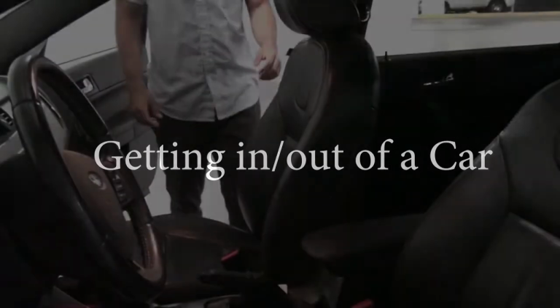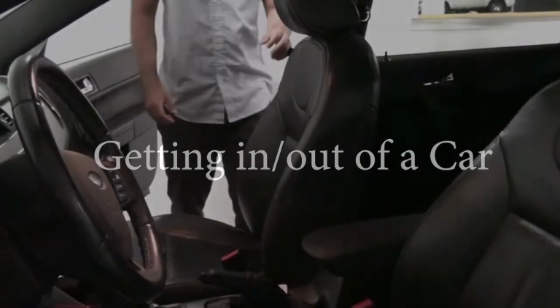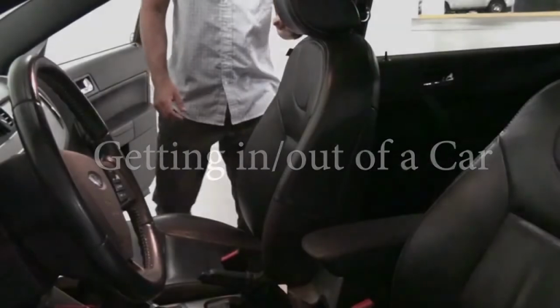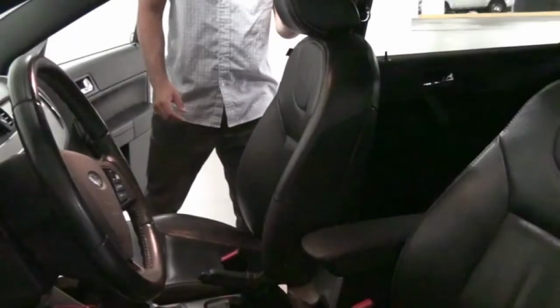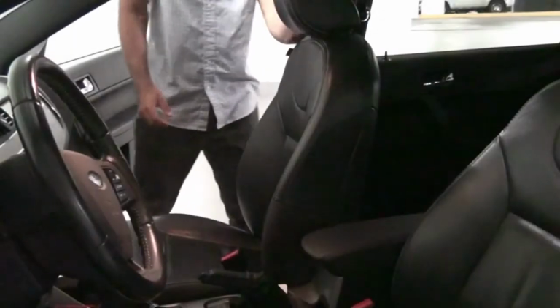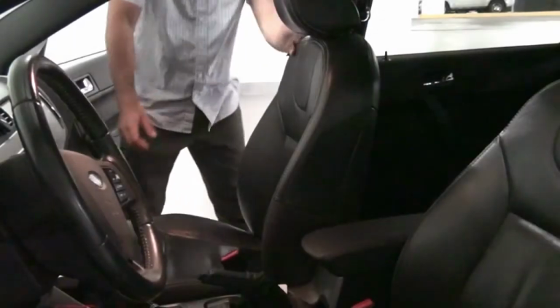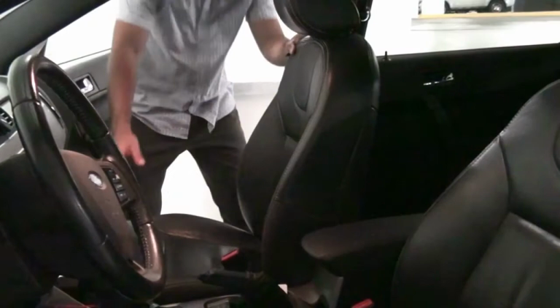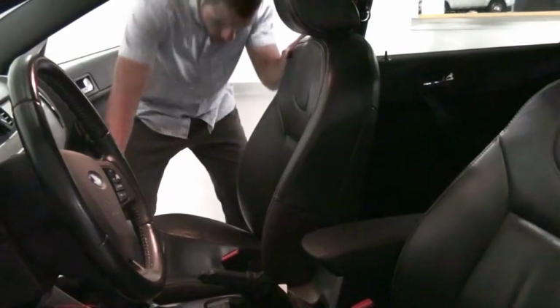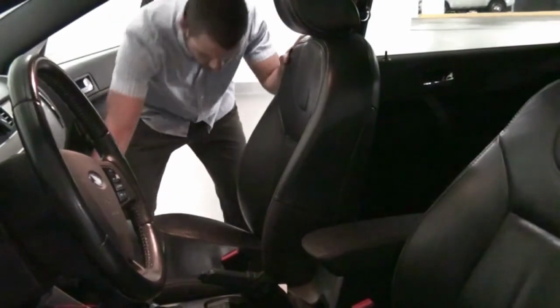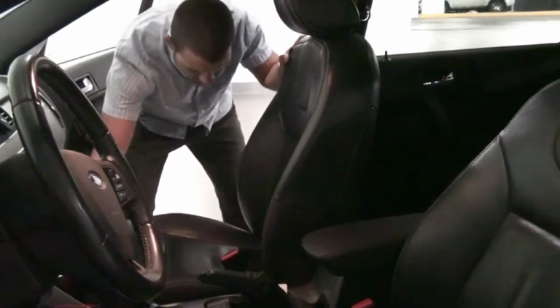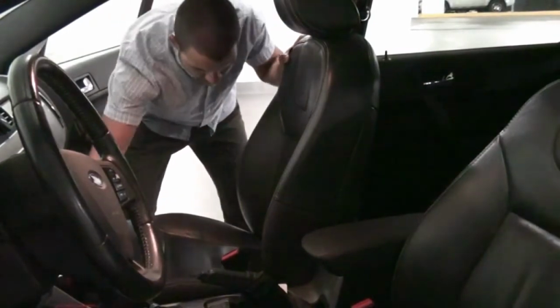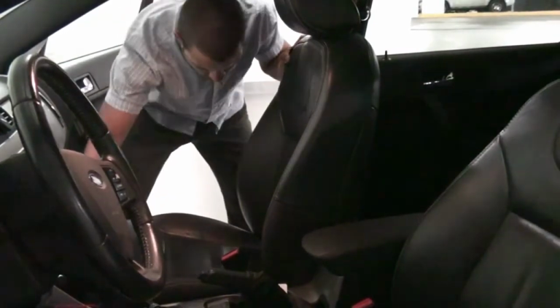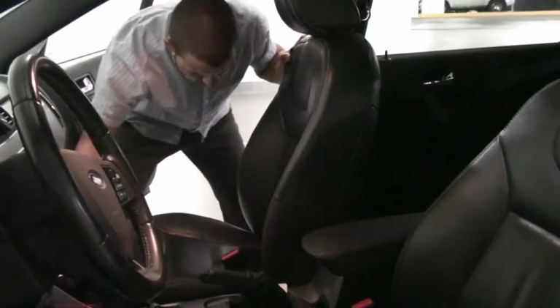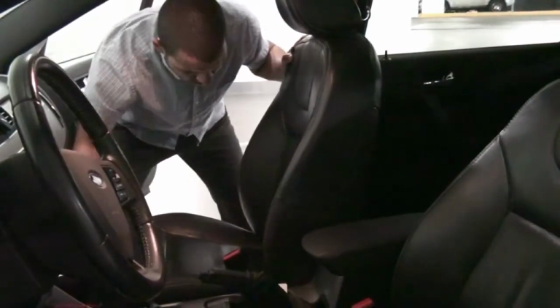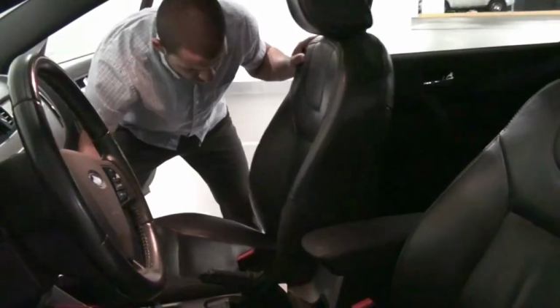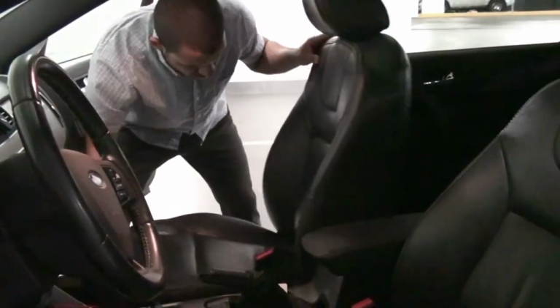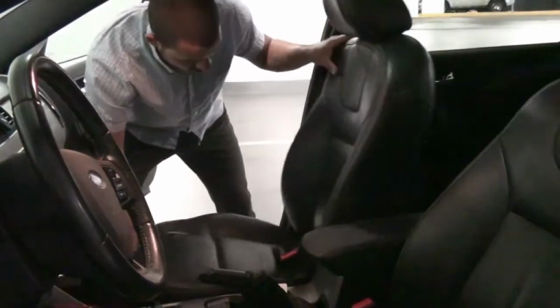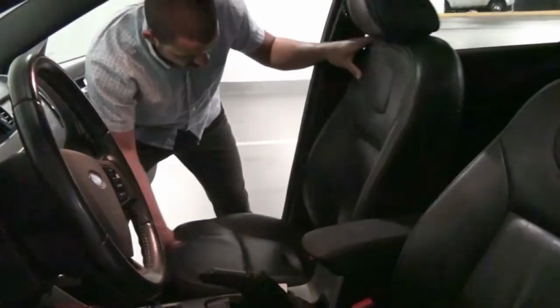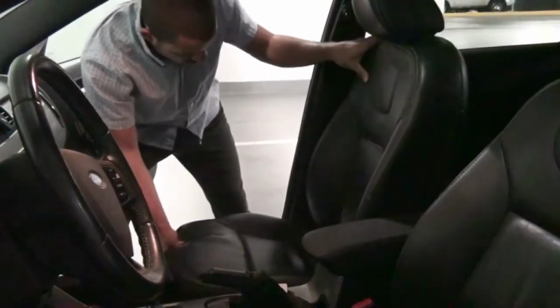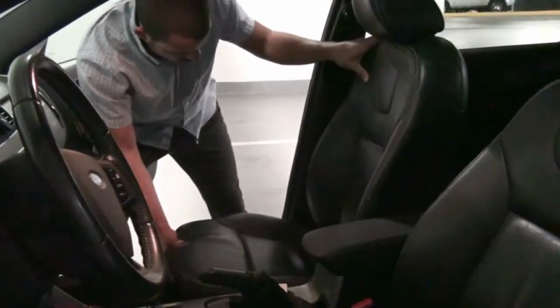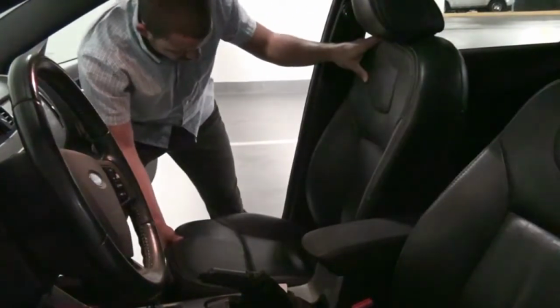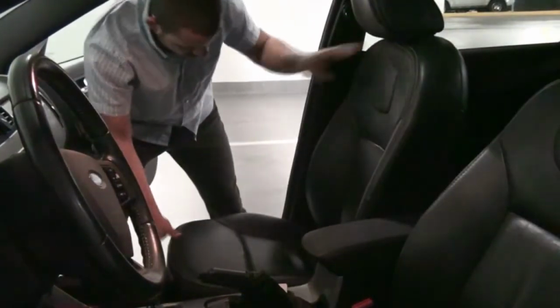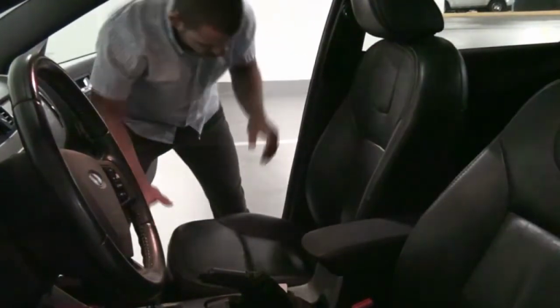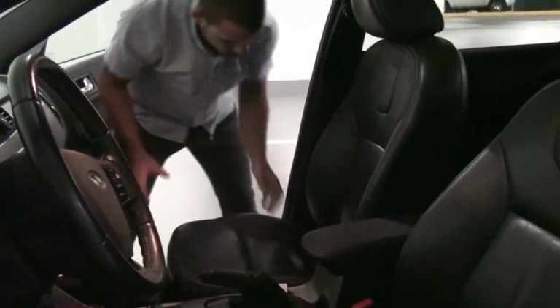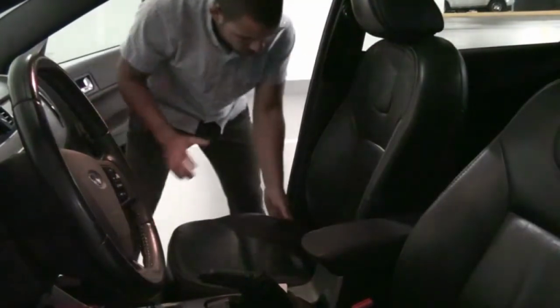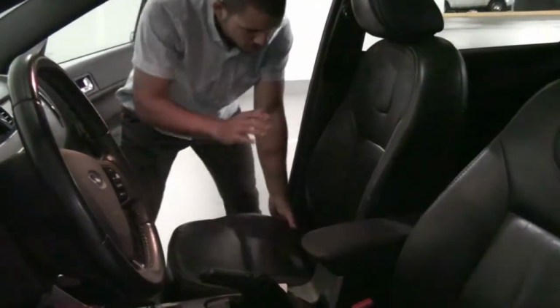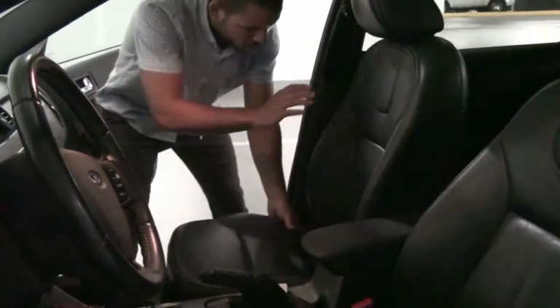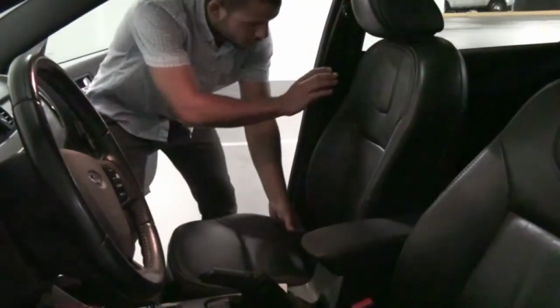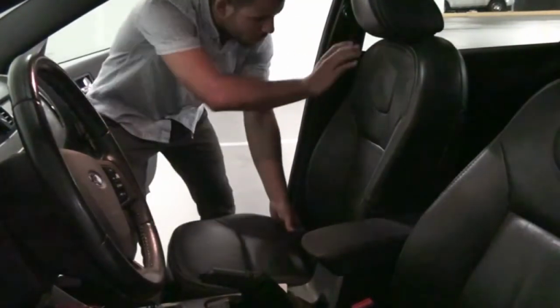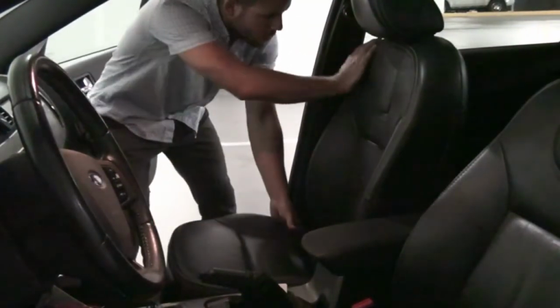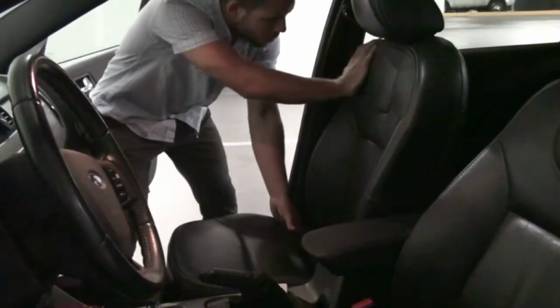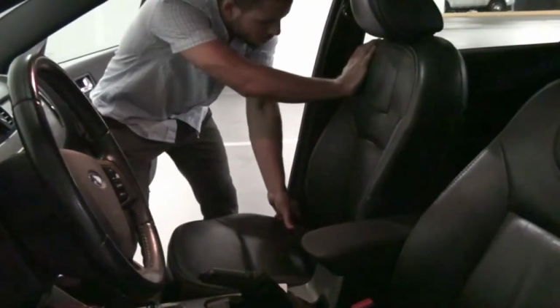Have the driver slide the seat all the way back, then have them recline the seat back.